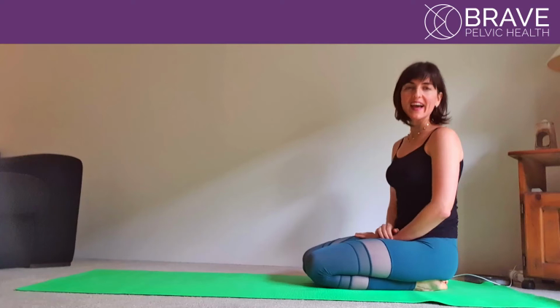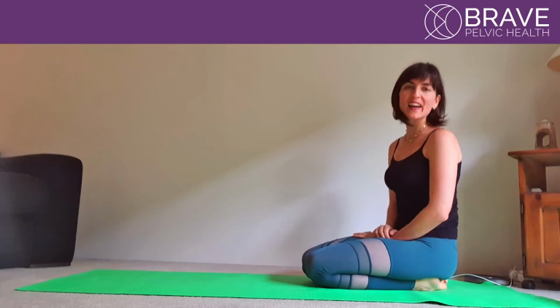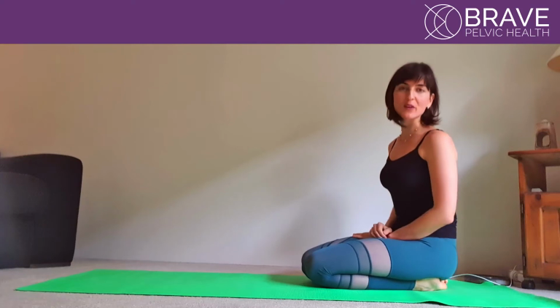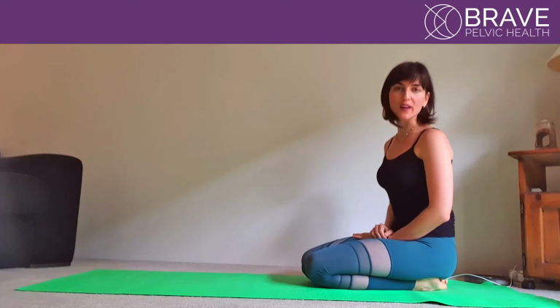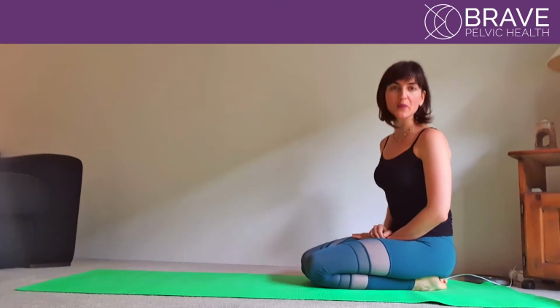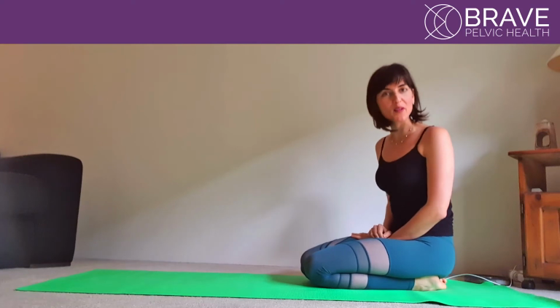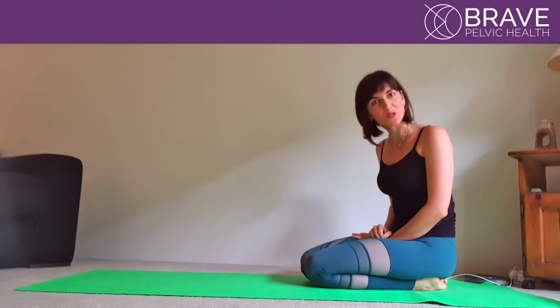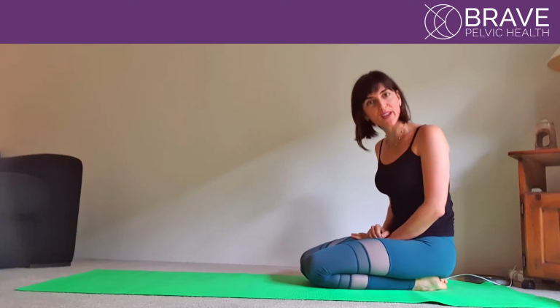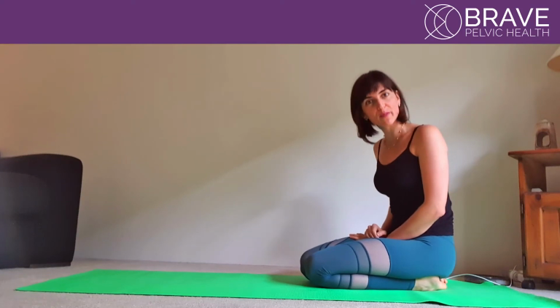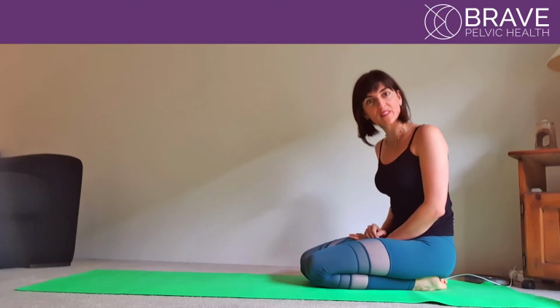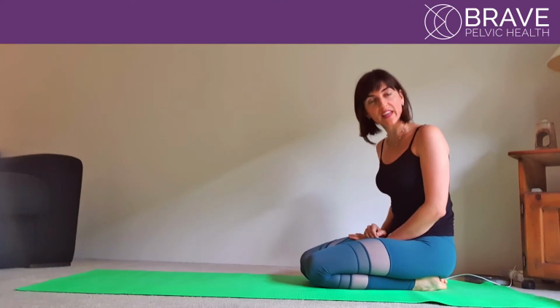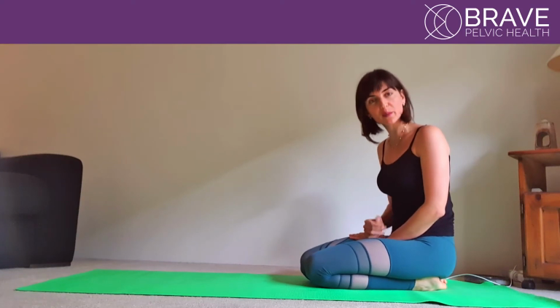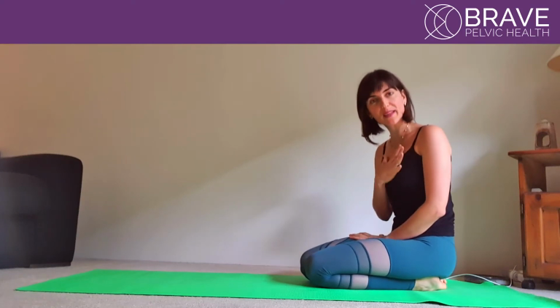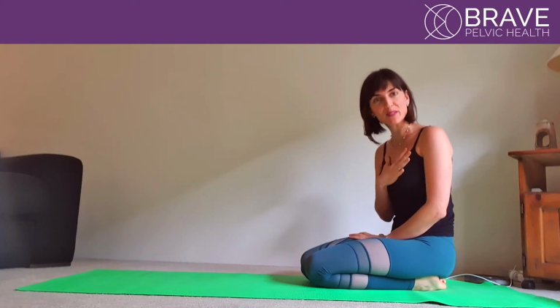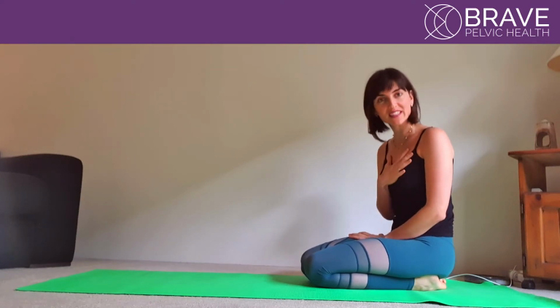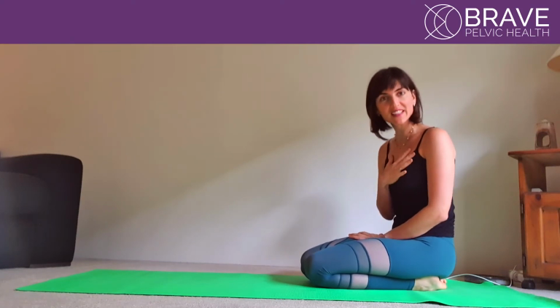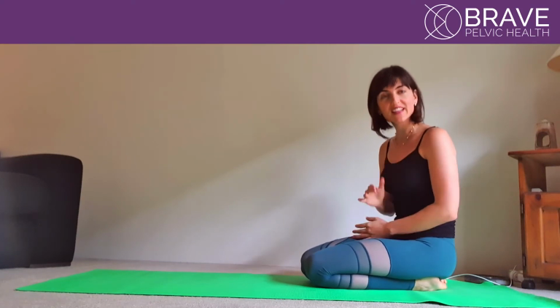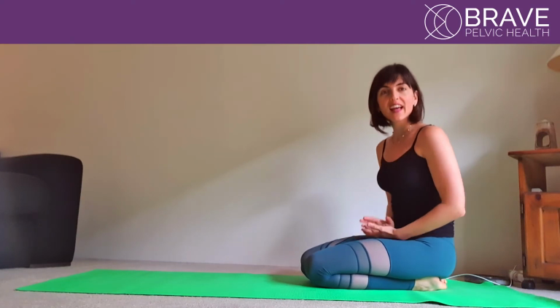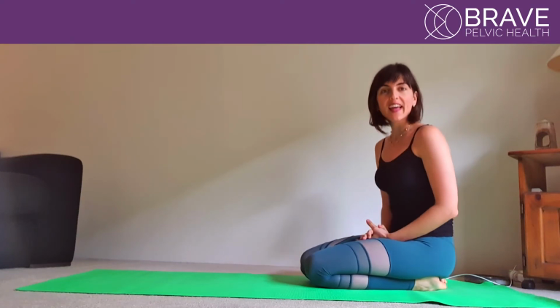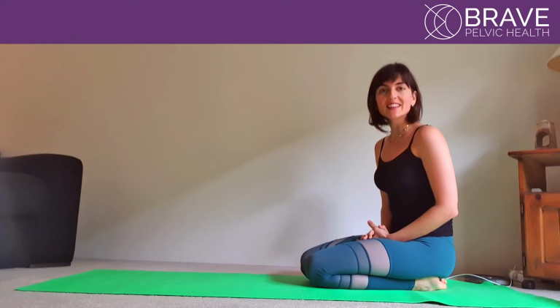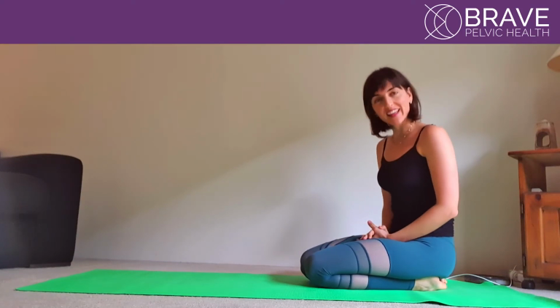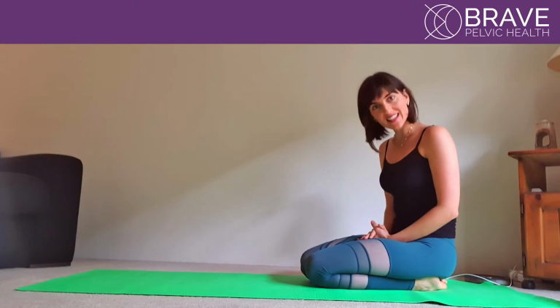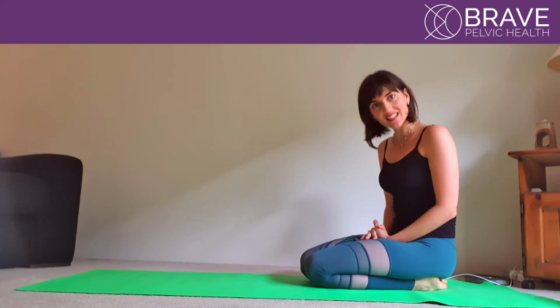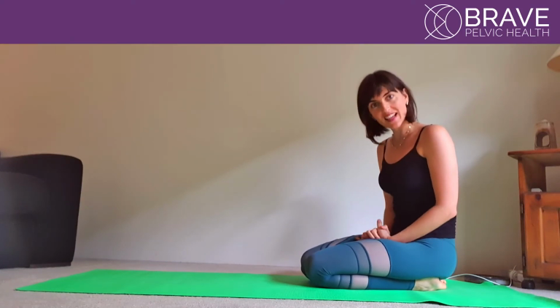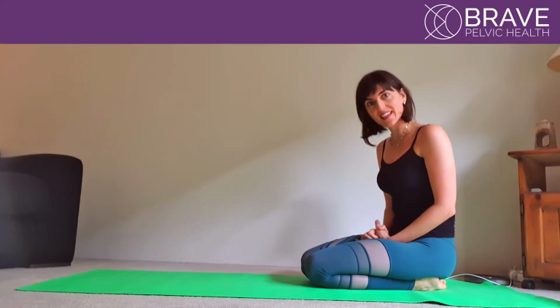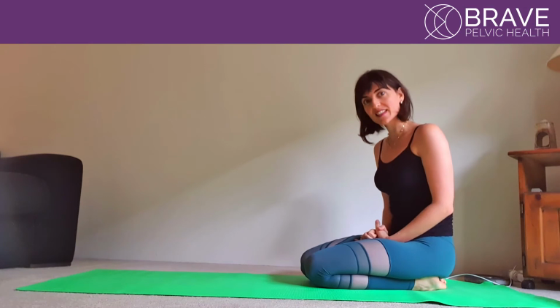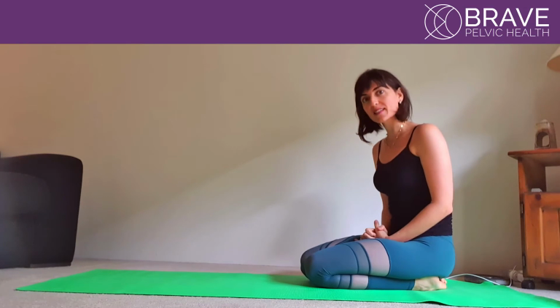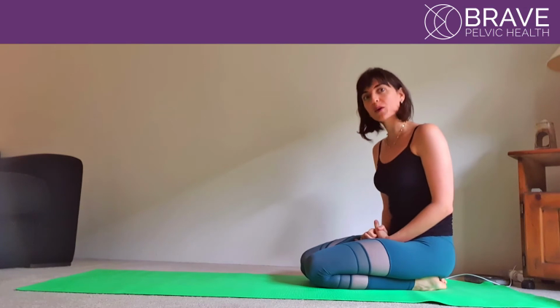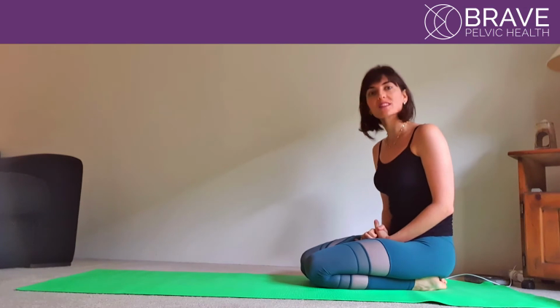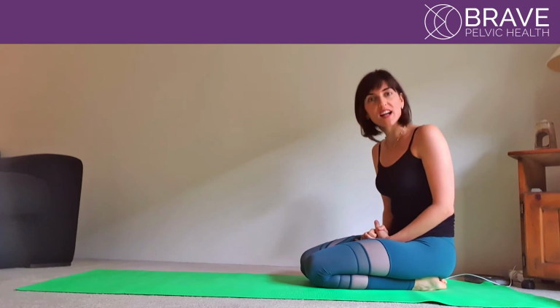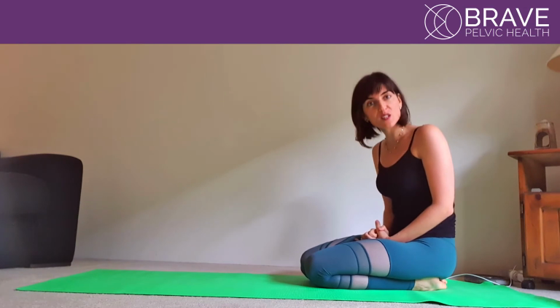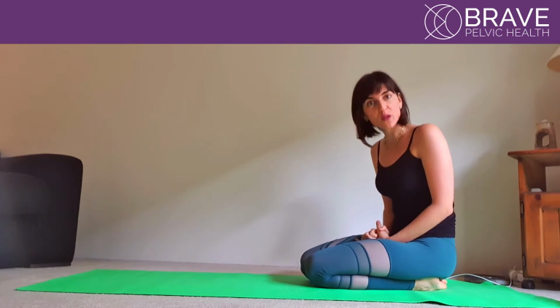Hi everyone and welcome to Brave Pelvic Health. My name is Aline and the next exercise is called Child's Pose.